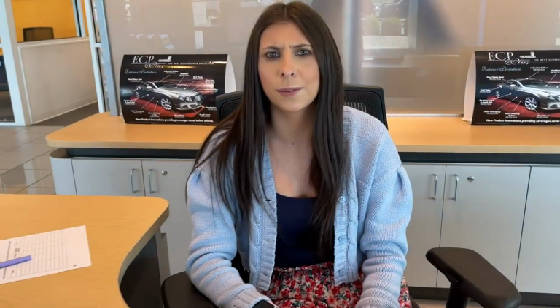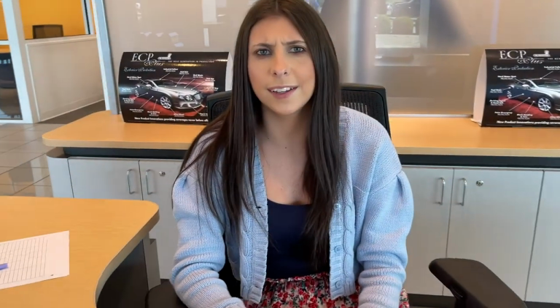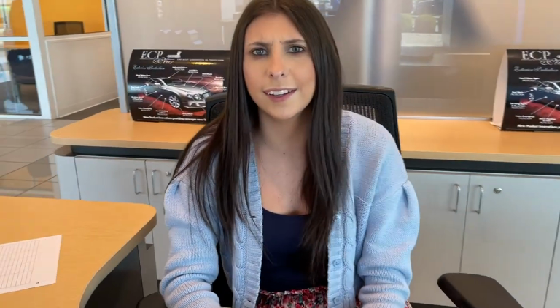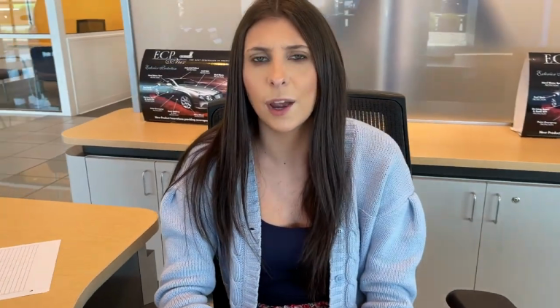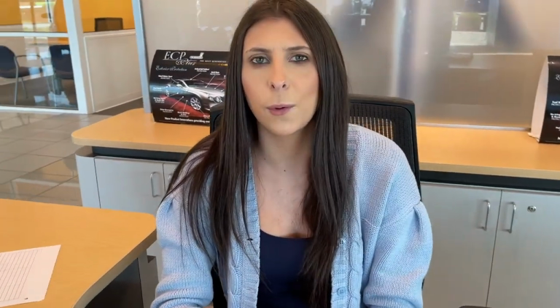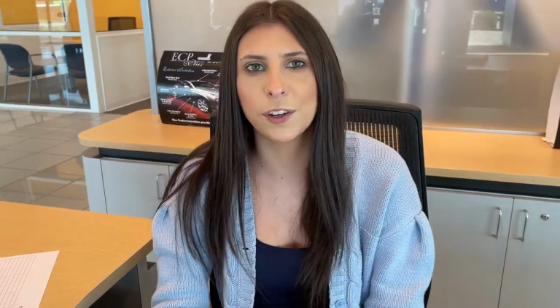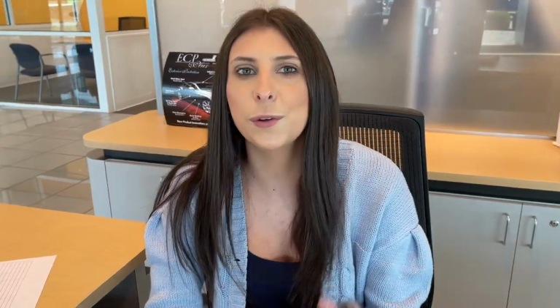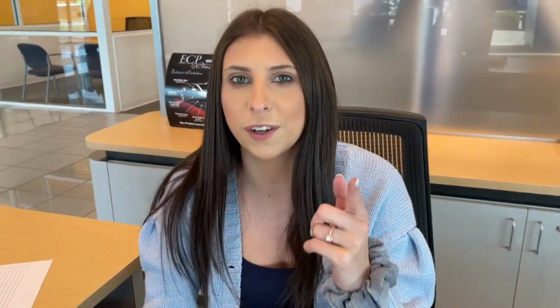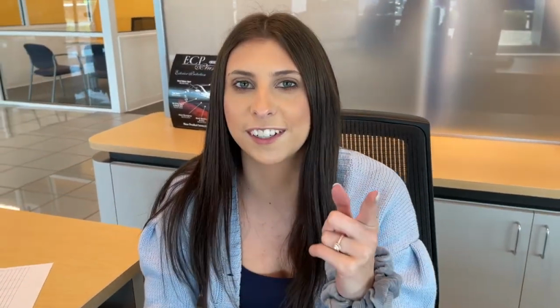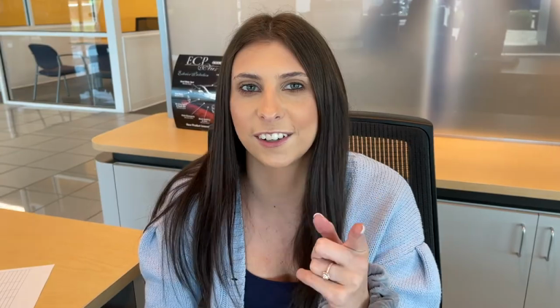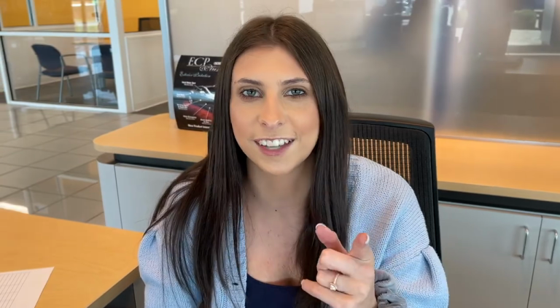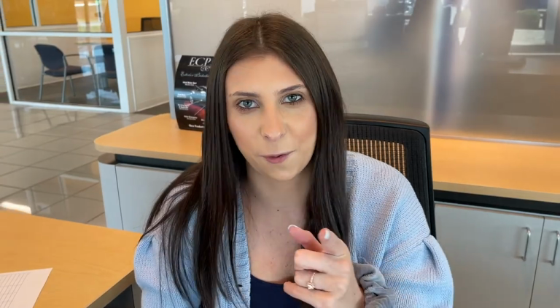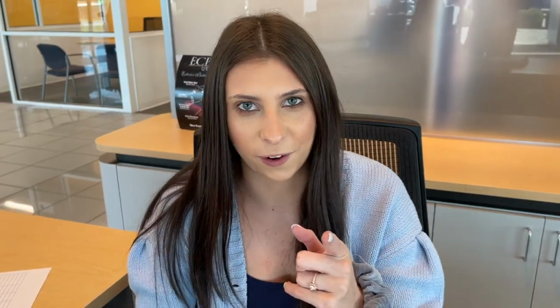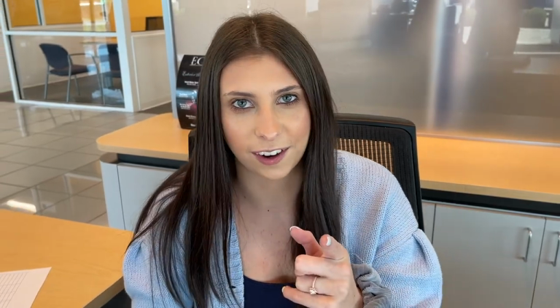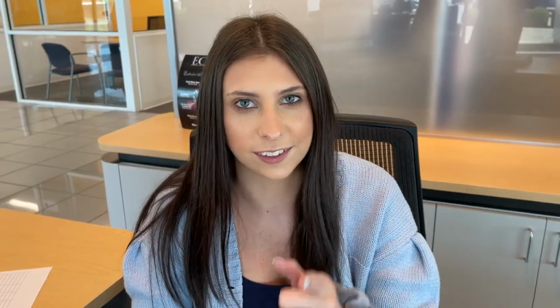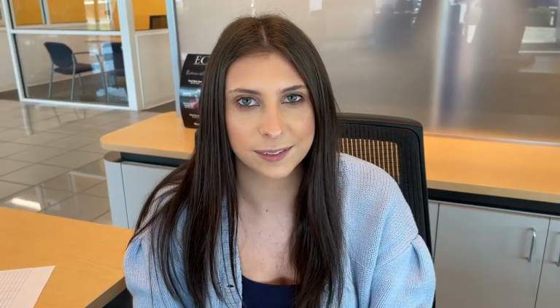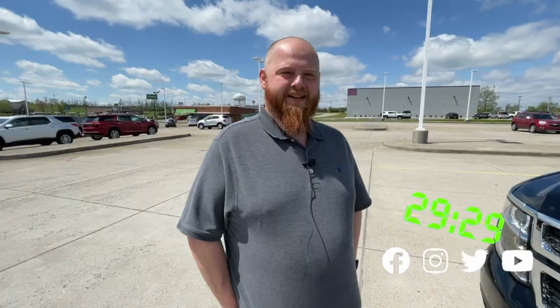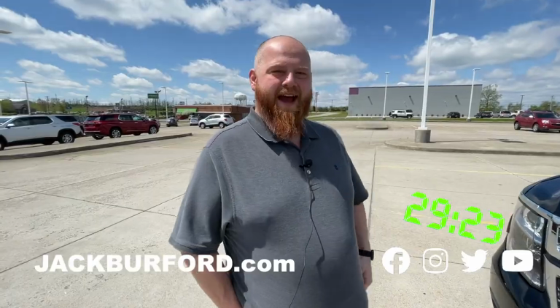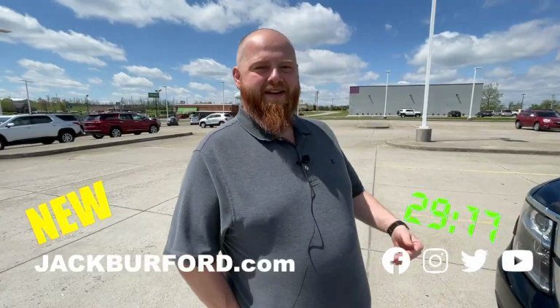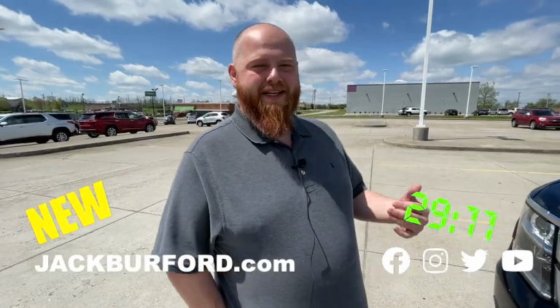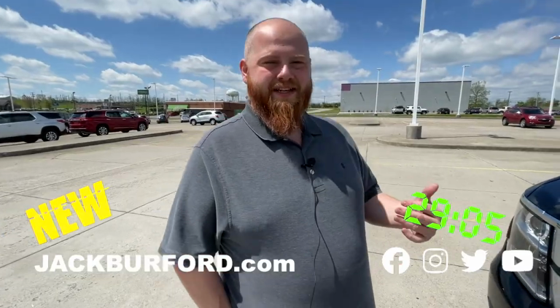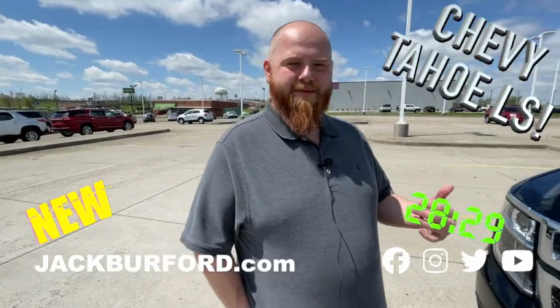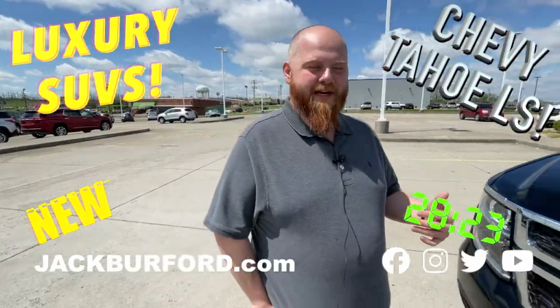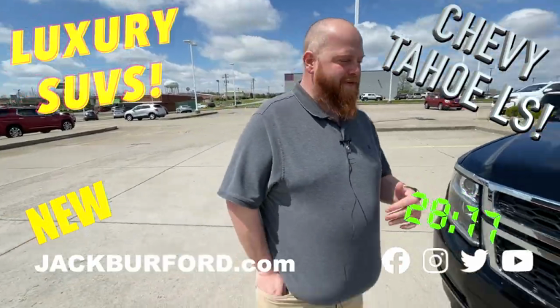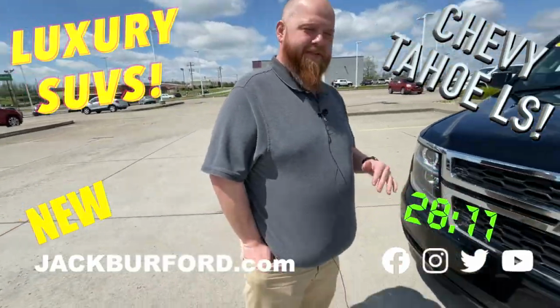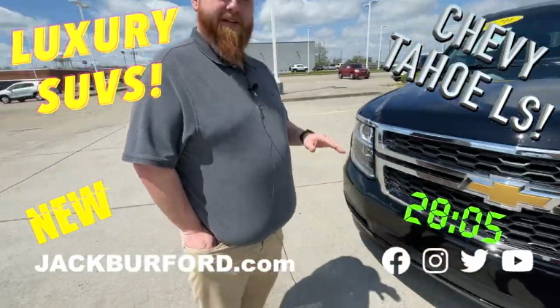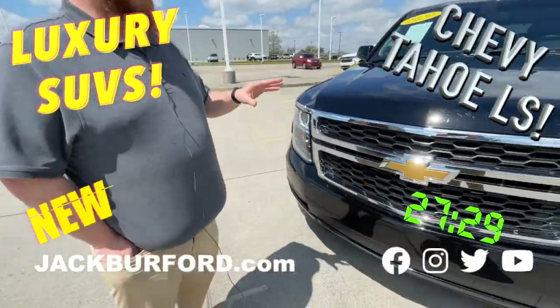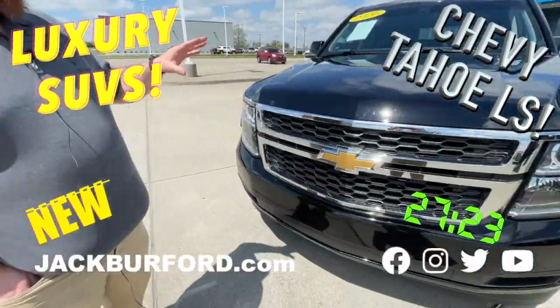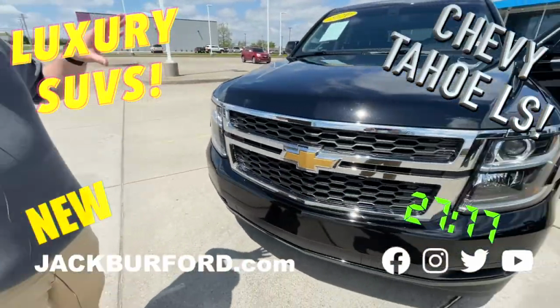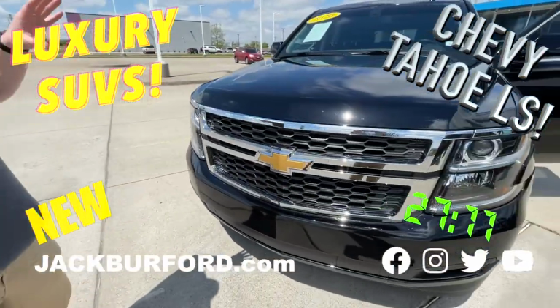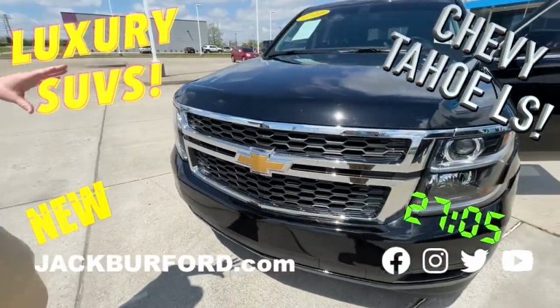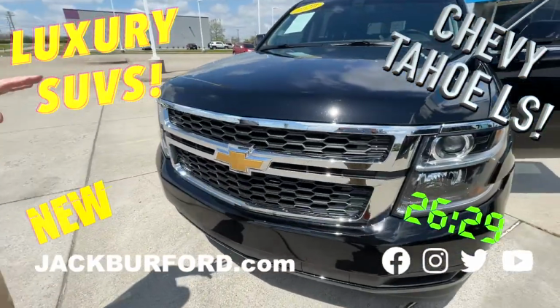Really? Why aren't you watching these 30-second walk-arounds? Hey everybody, JJ with Jack Burford Chevrolet going to talk to you about this fresh trade.